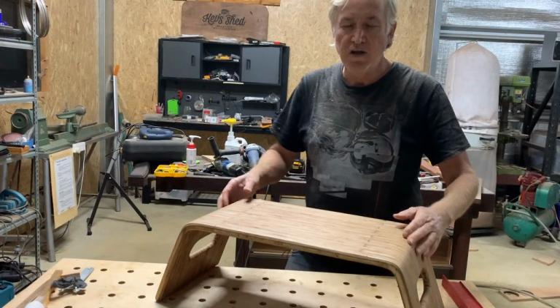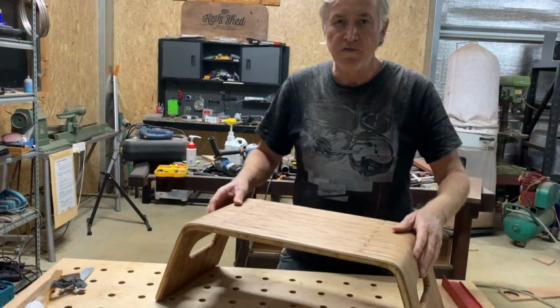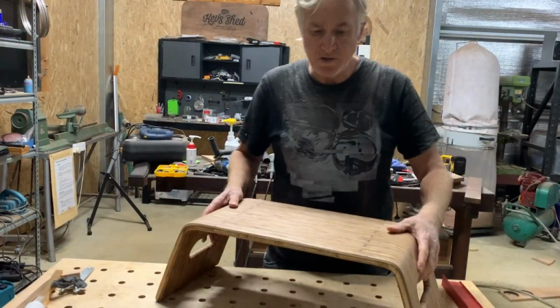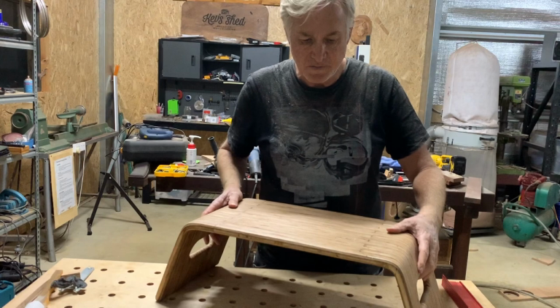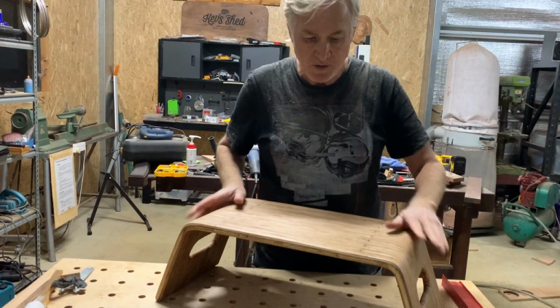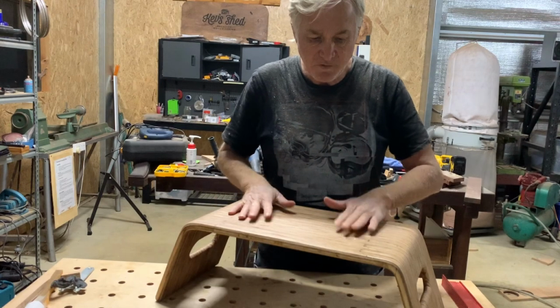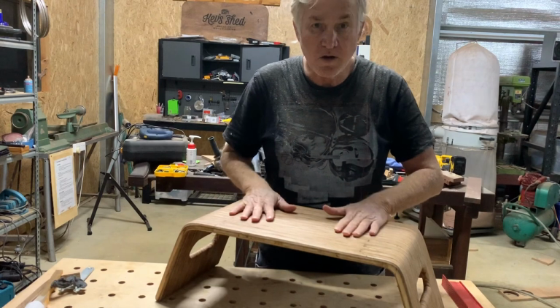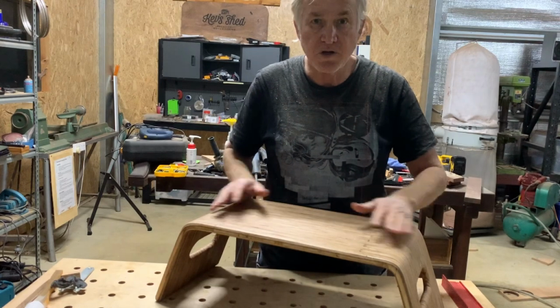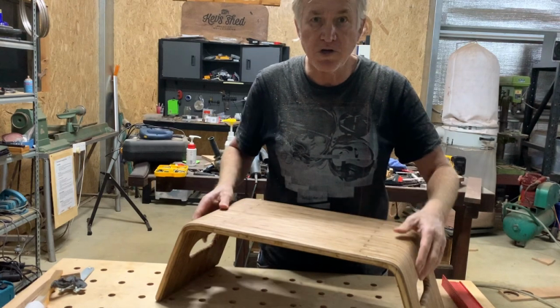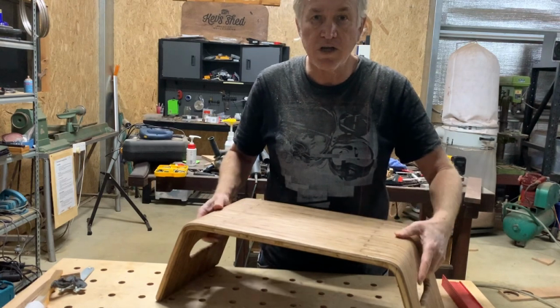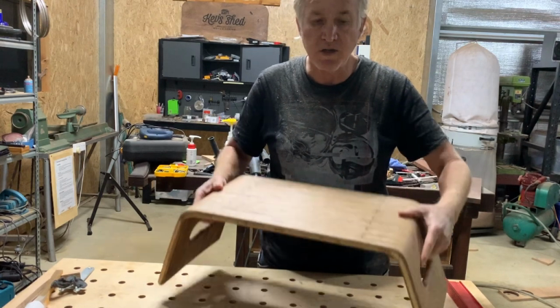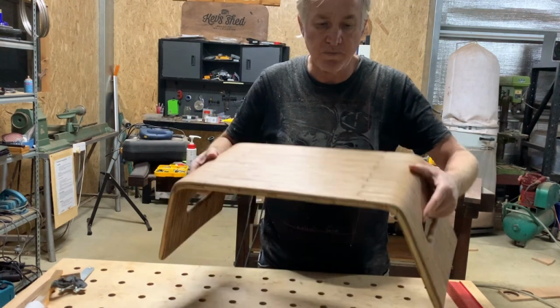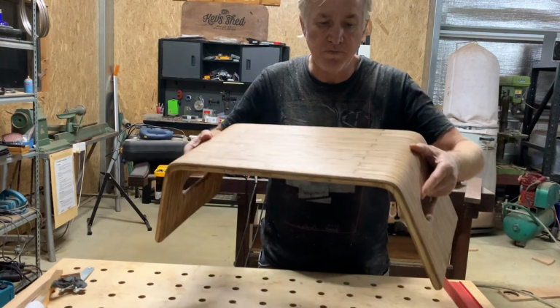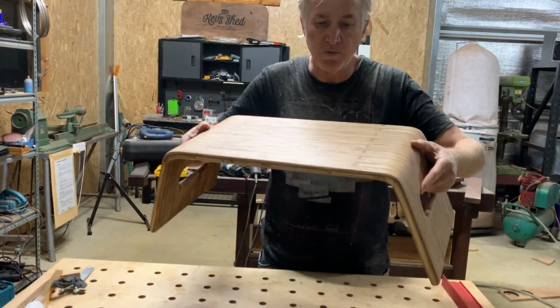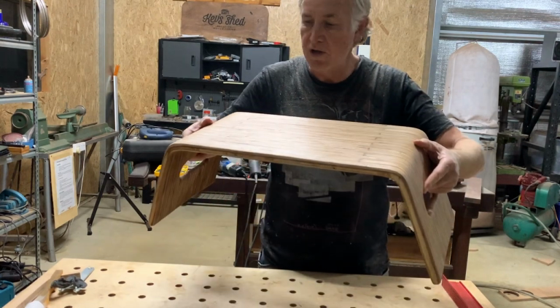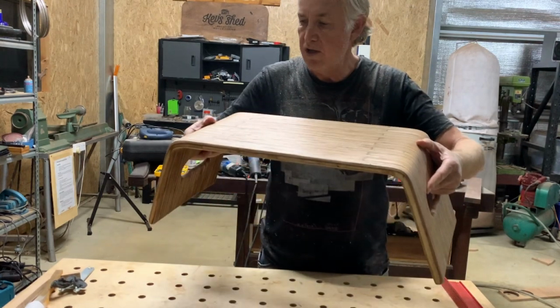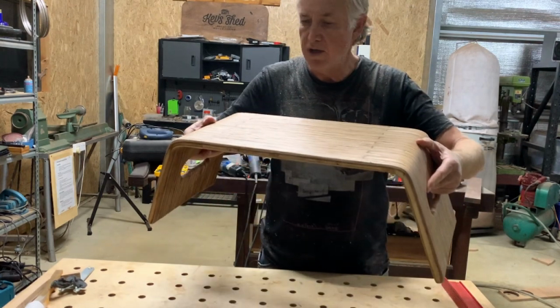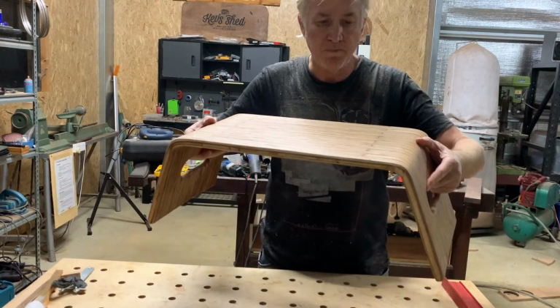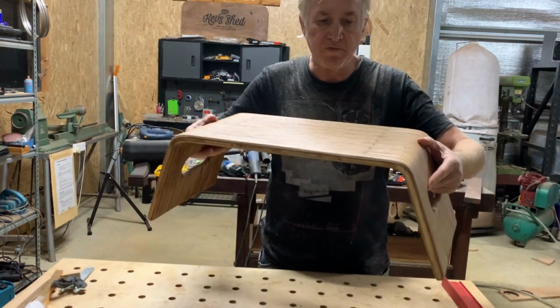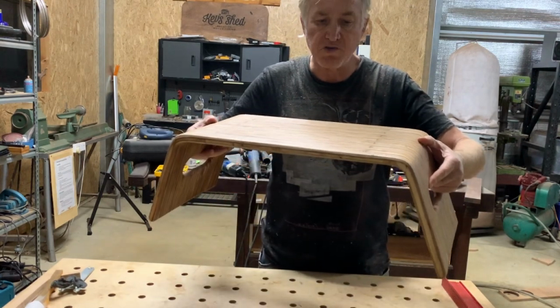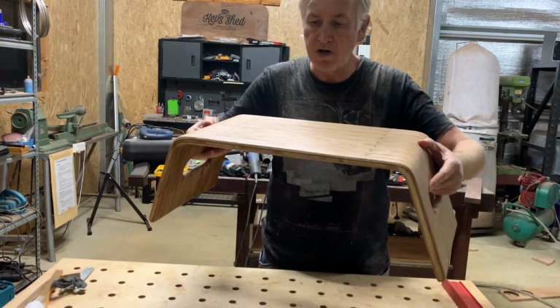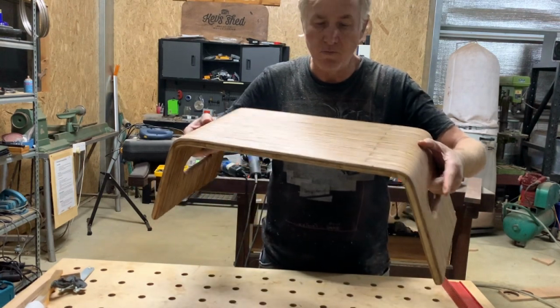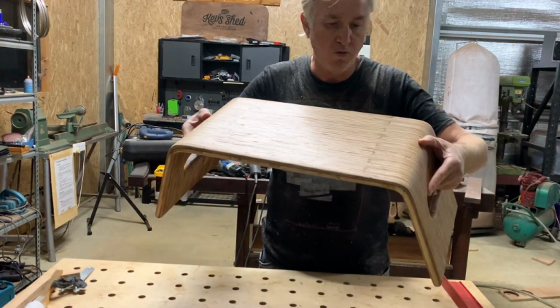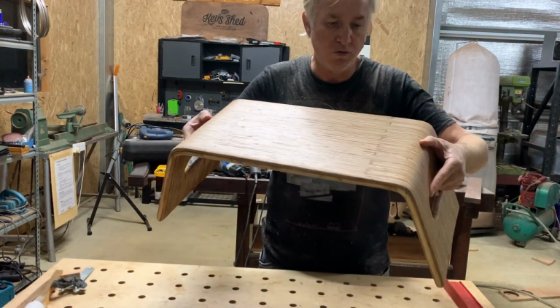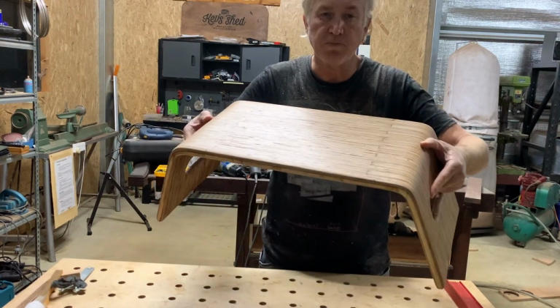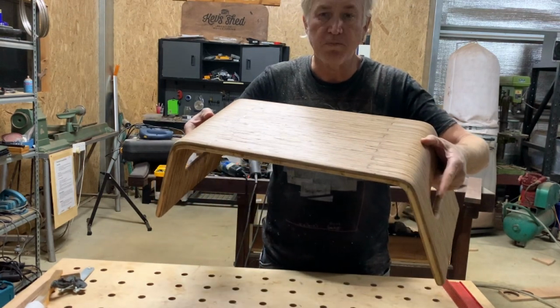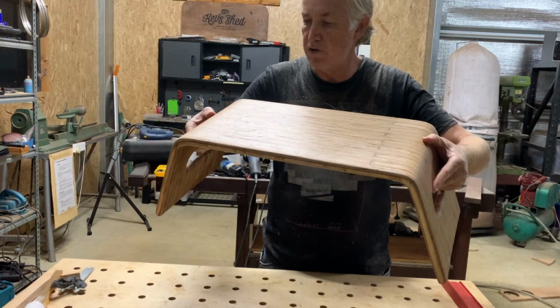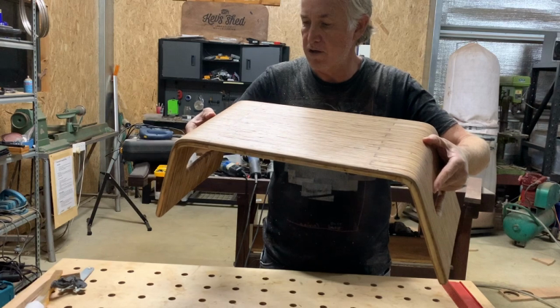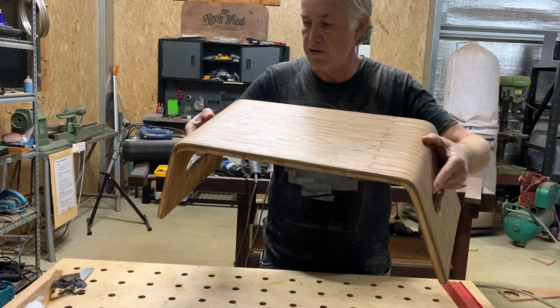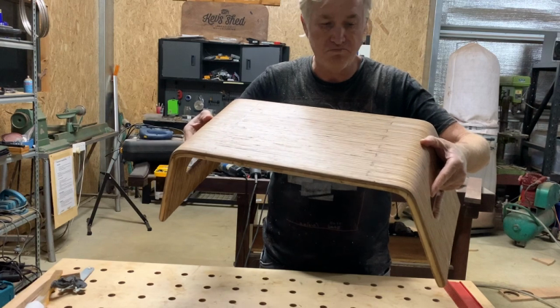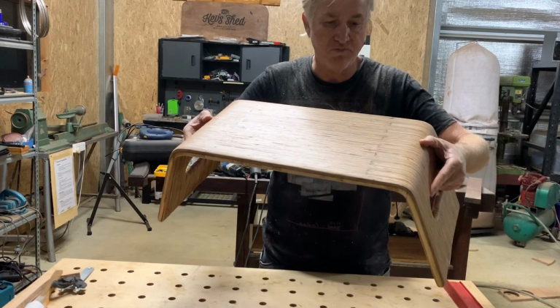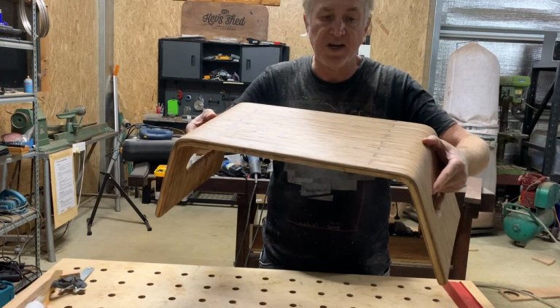Hi folks, in this video I'm going to show you how to make this beautiful breakfast tray or laptop stand.